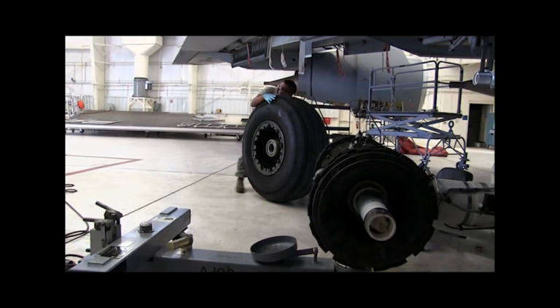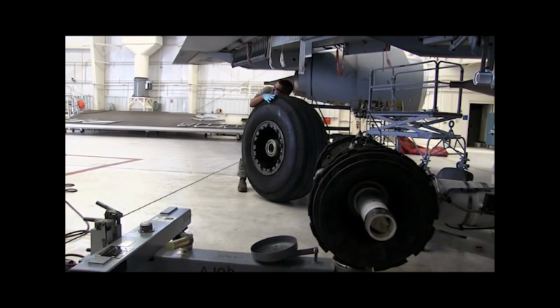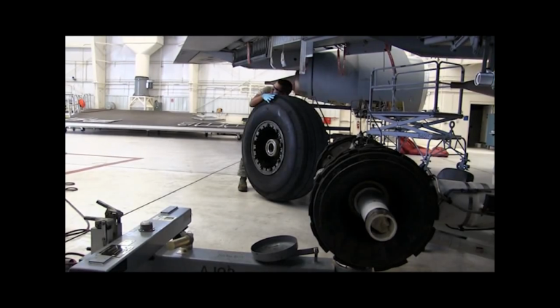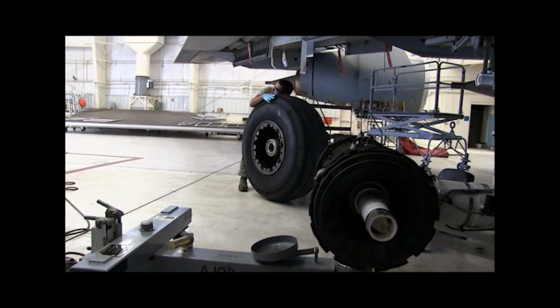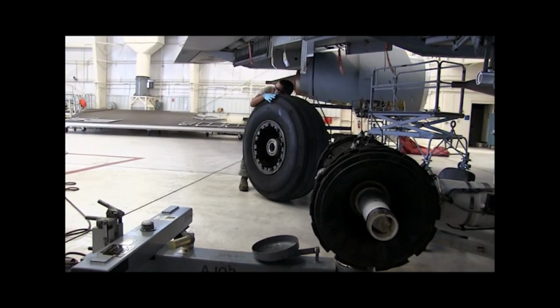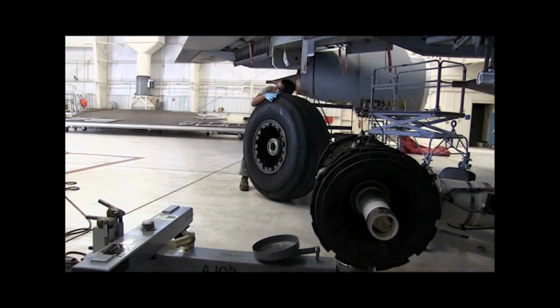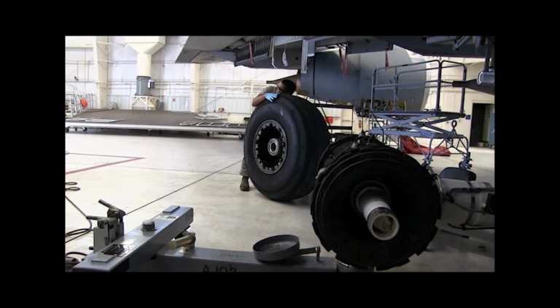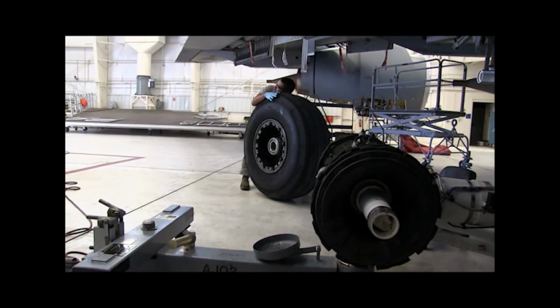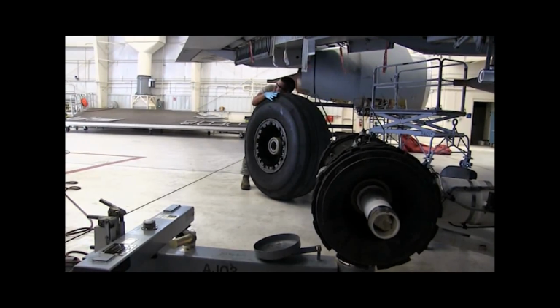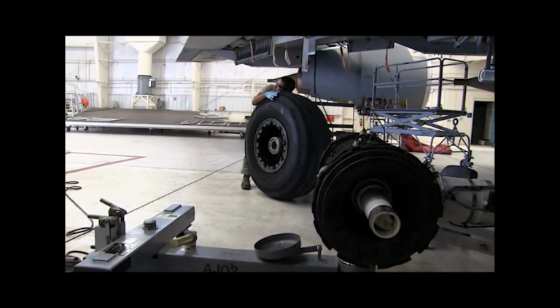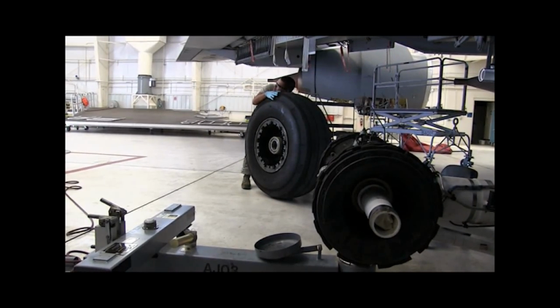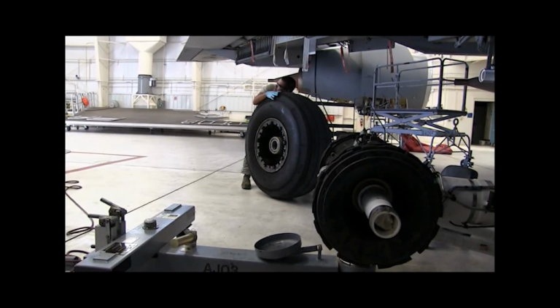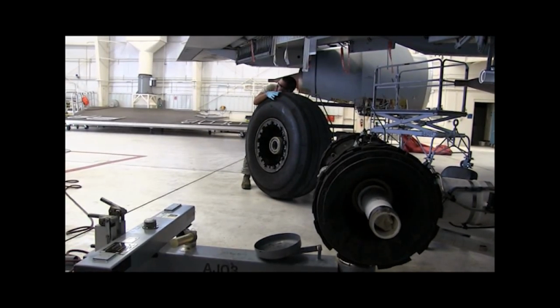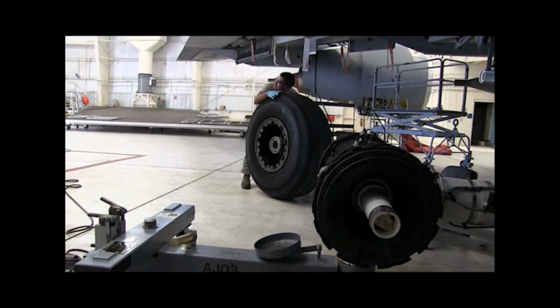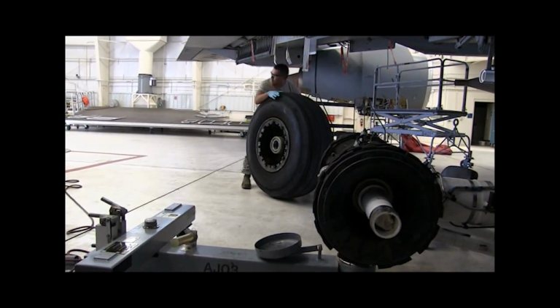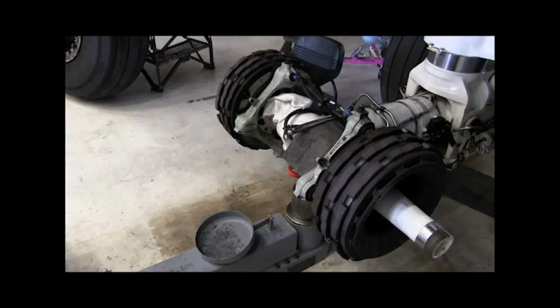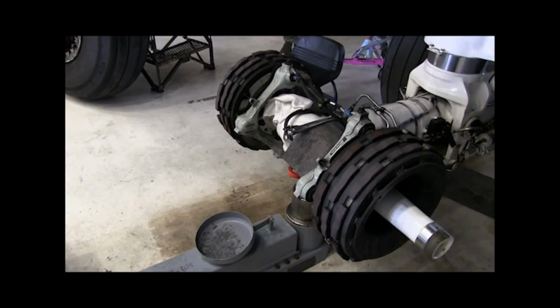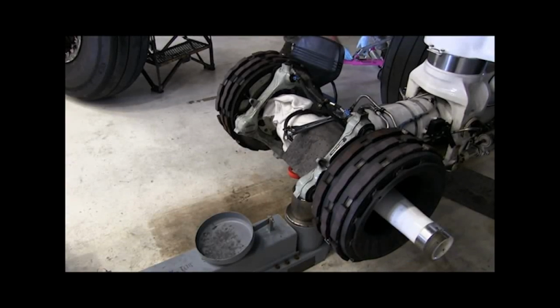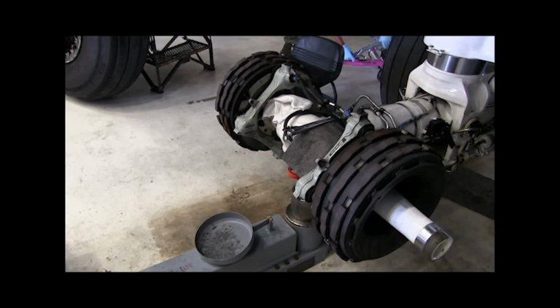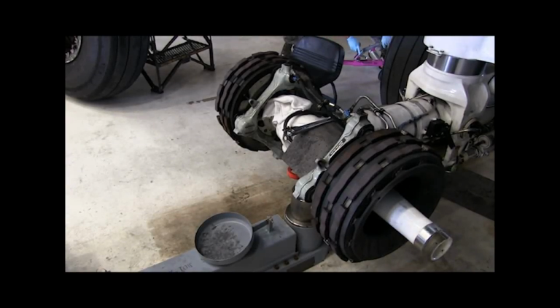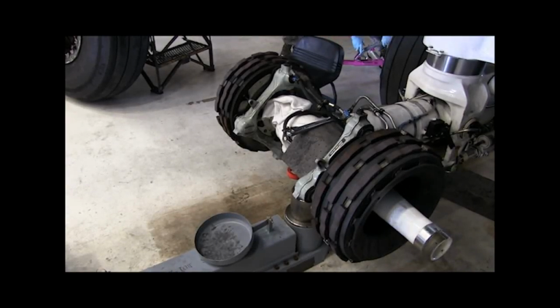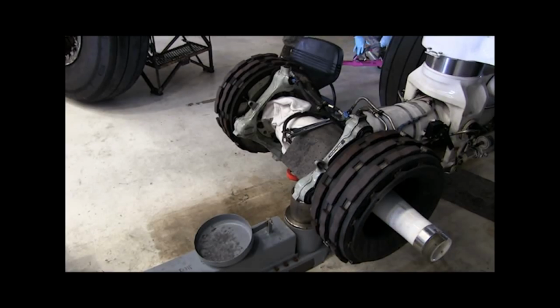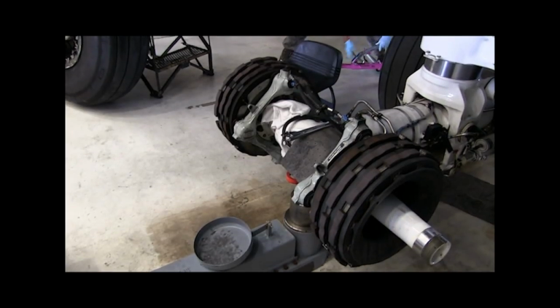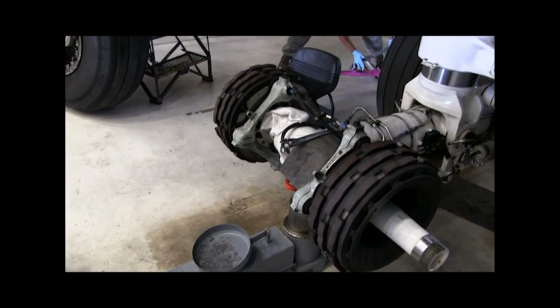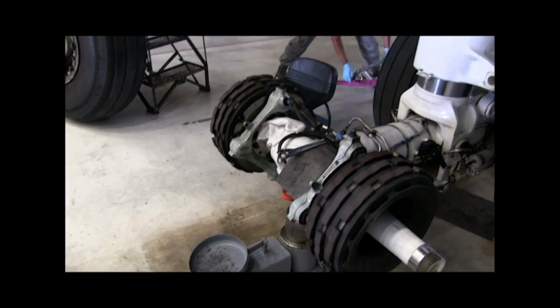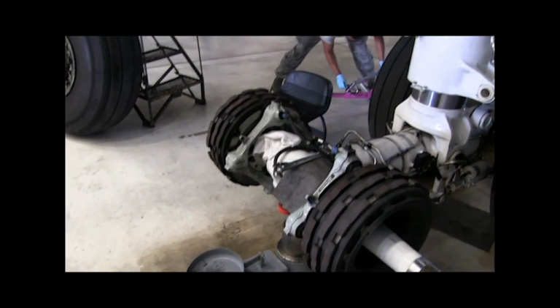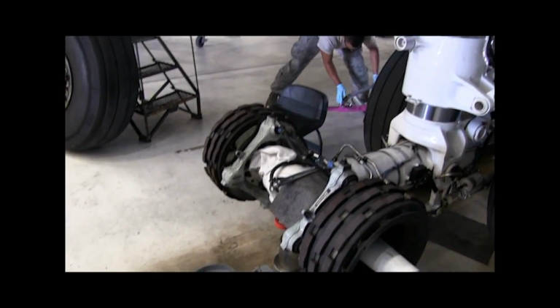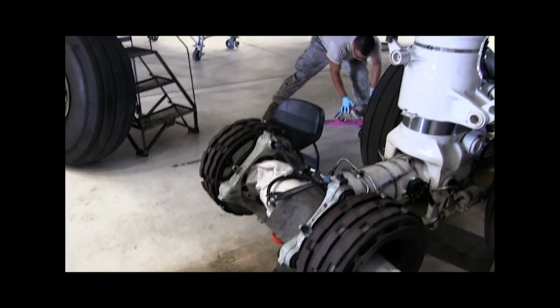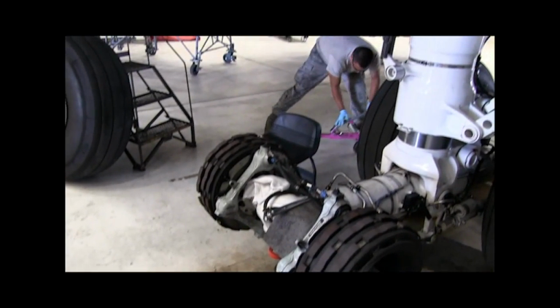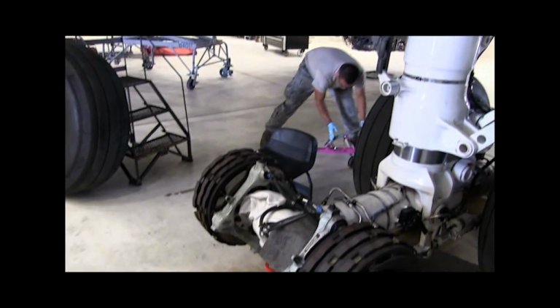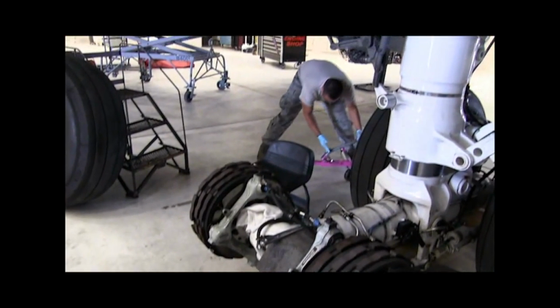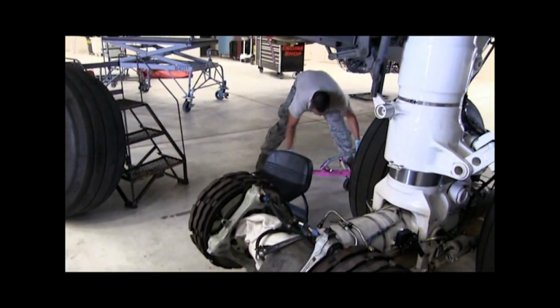Once finished, the team from the Aero Repair Shop takes the wheels to the aircraft where they are inspected by a crew chief before being put back on the aircraft.